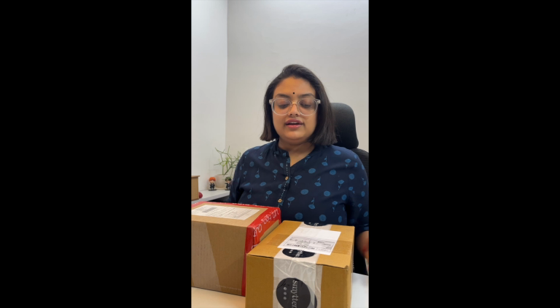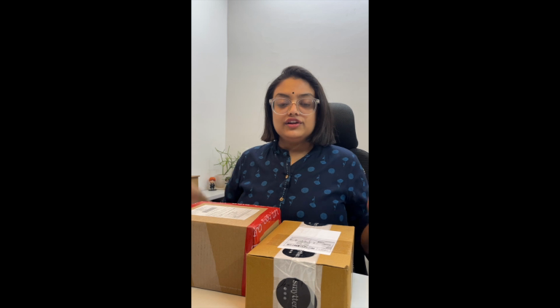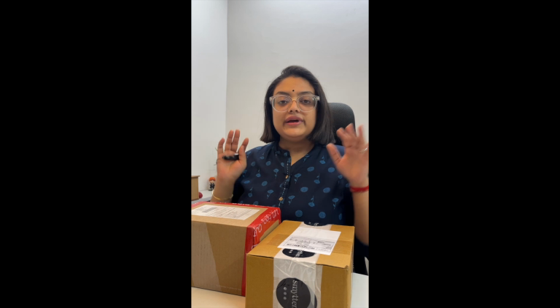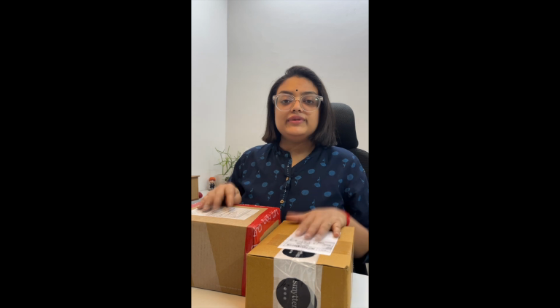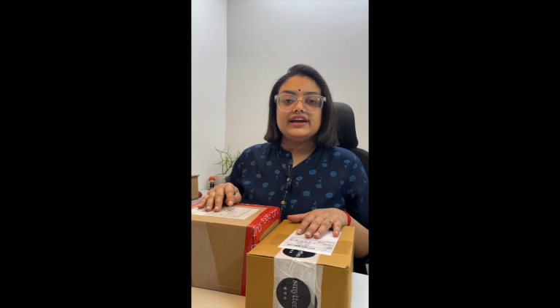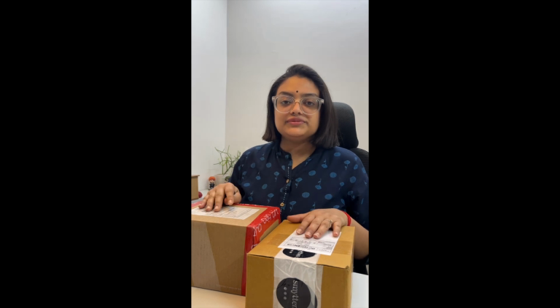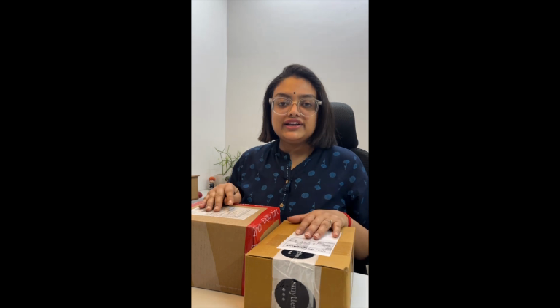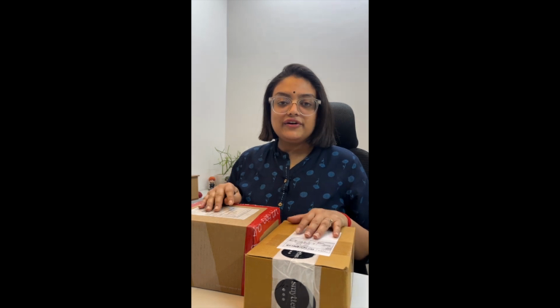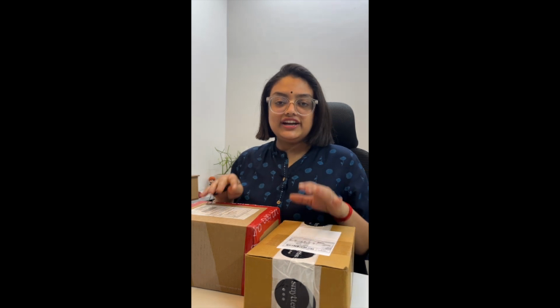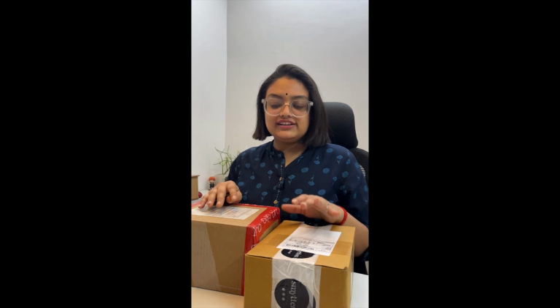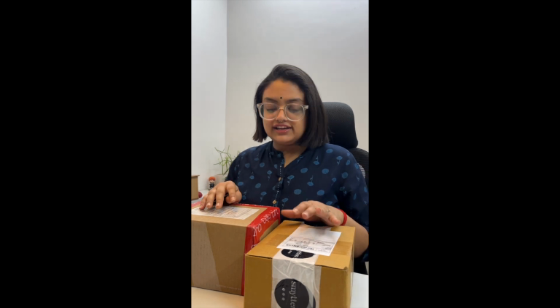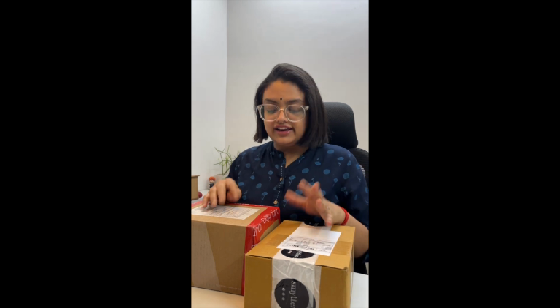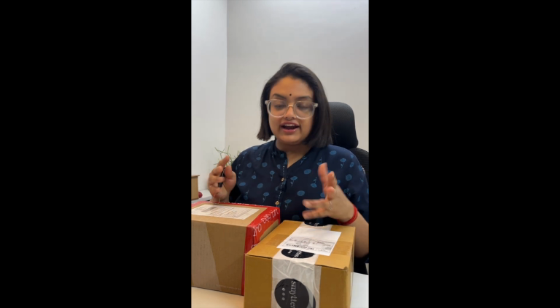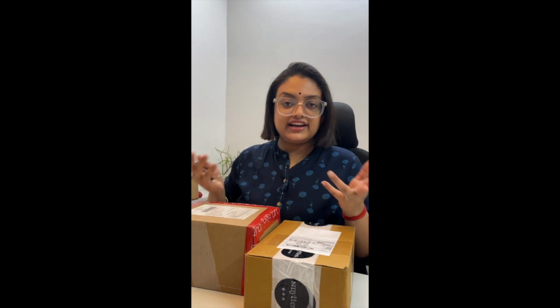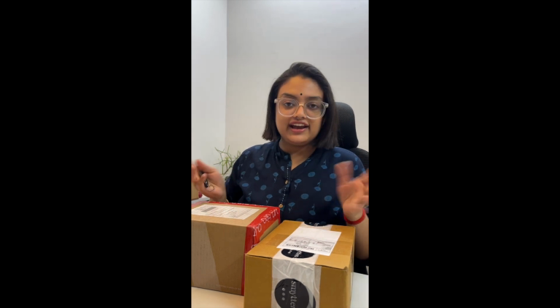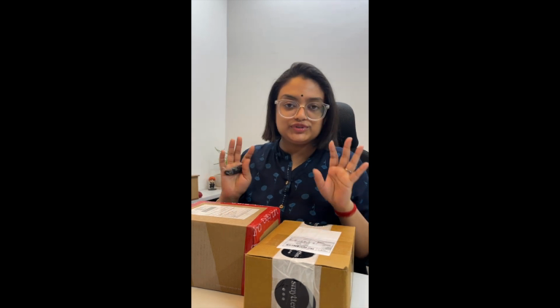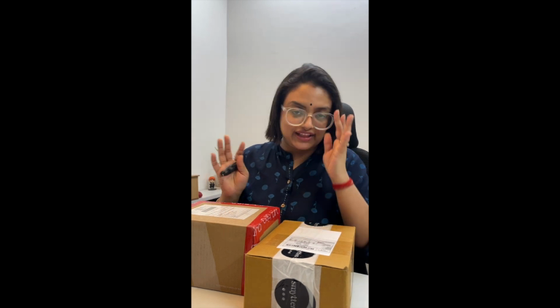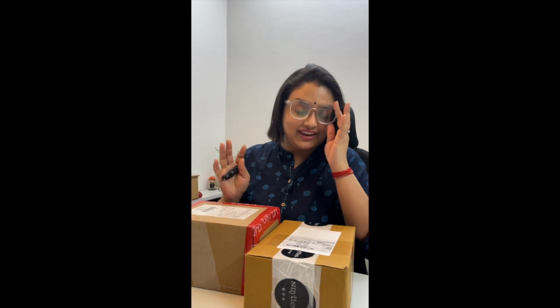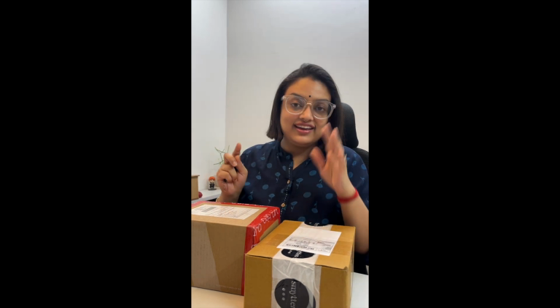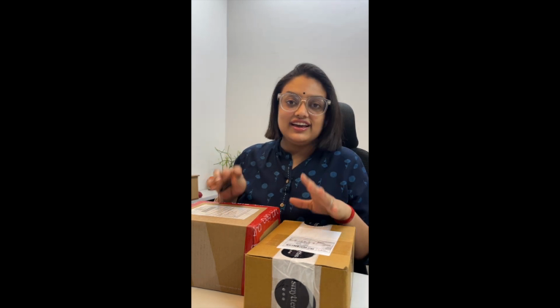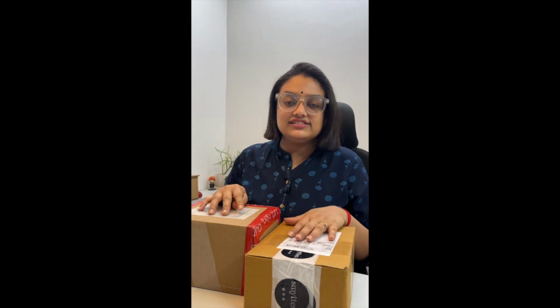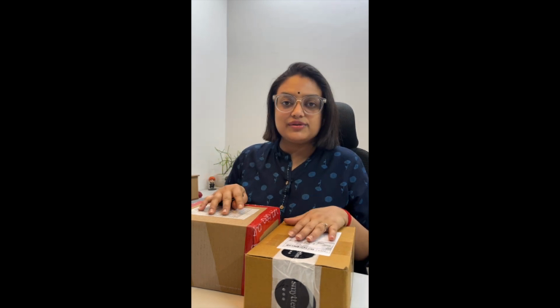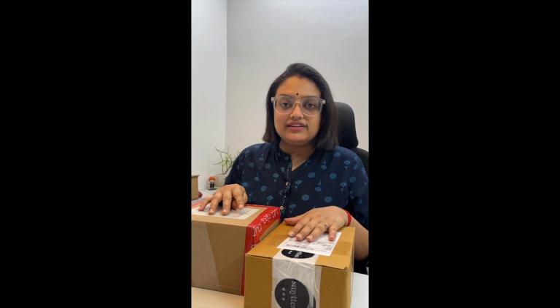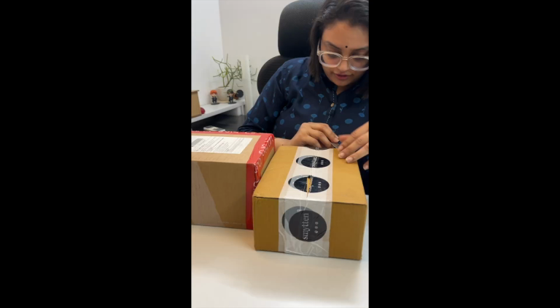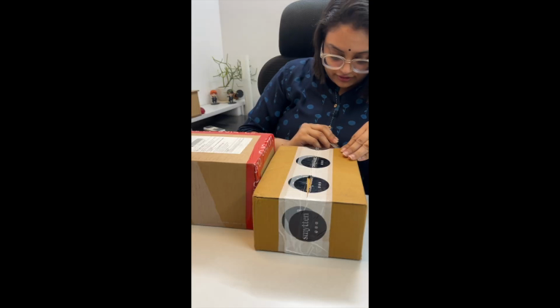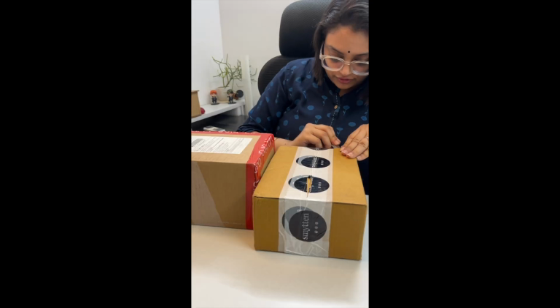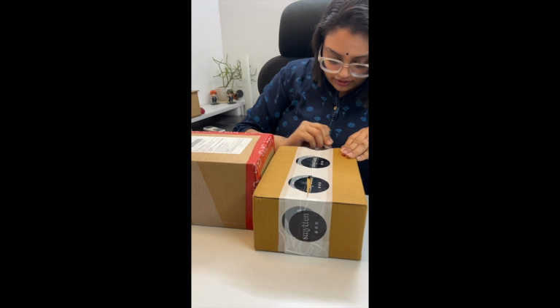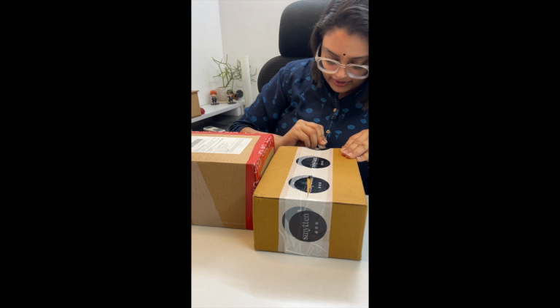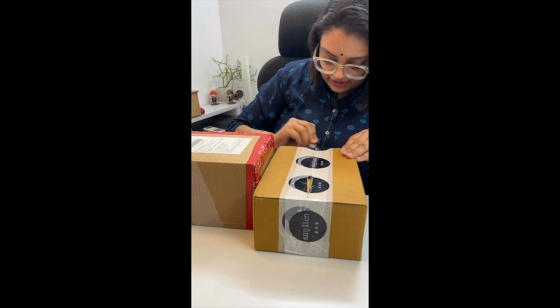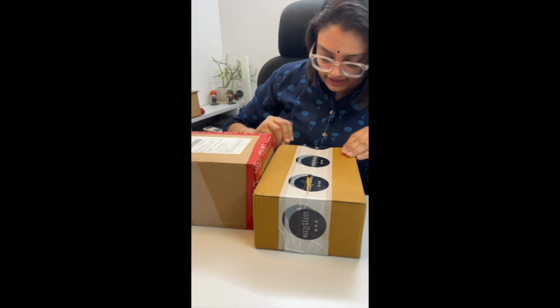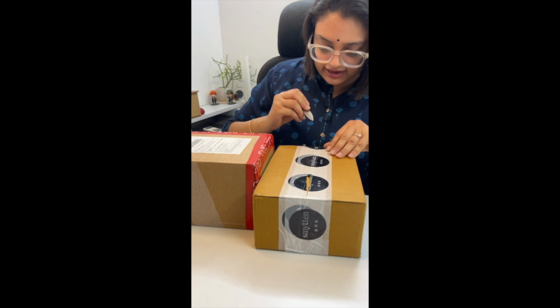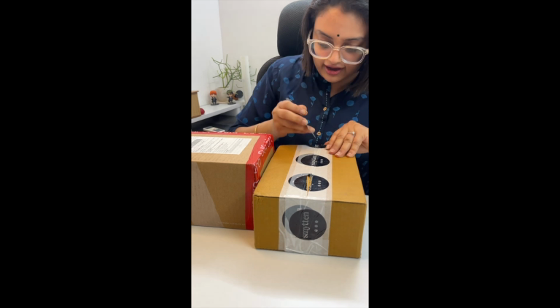So I bought Smitten and Tira — I'm not sure how to pronounce it — and I will make this video comparing both of them today.